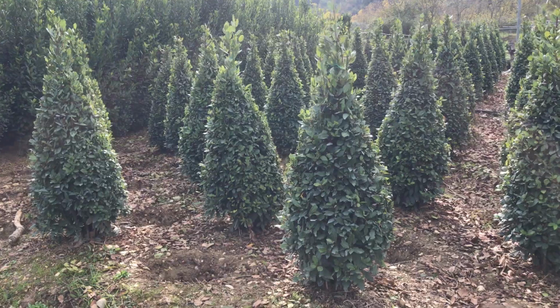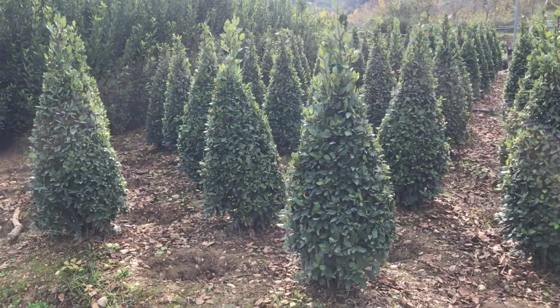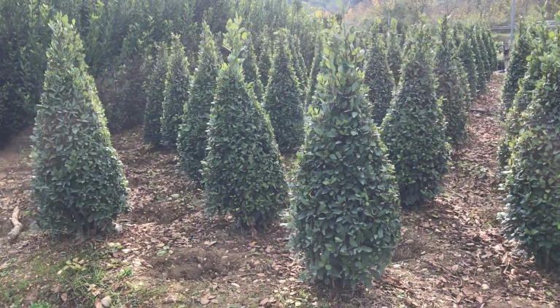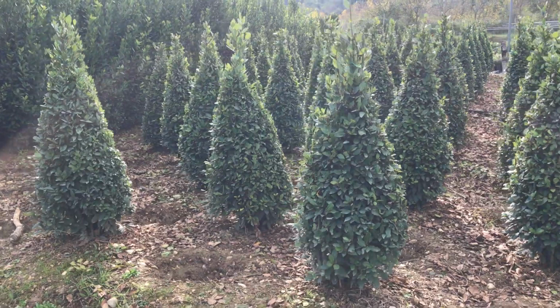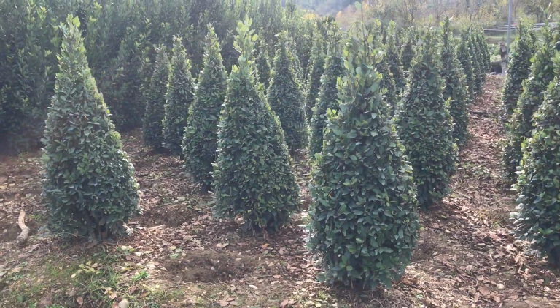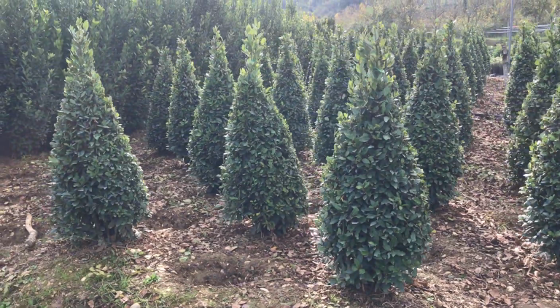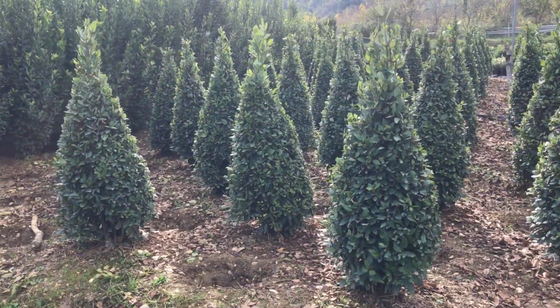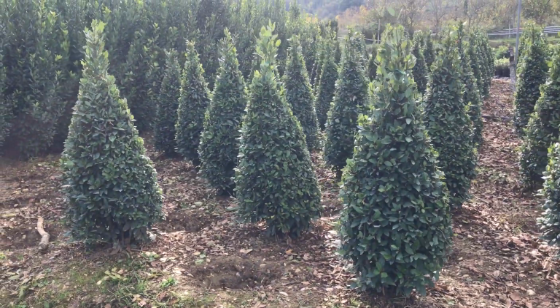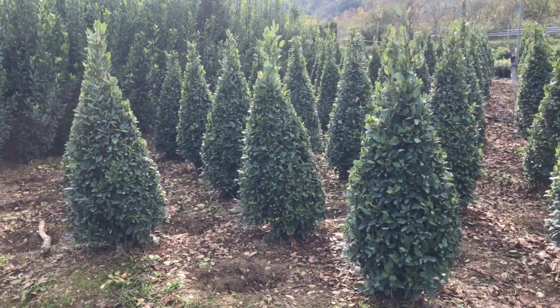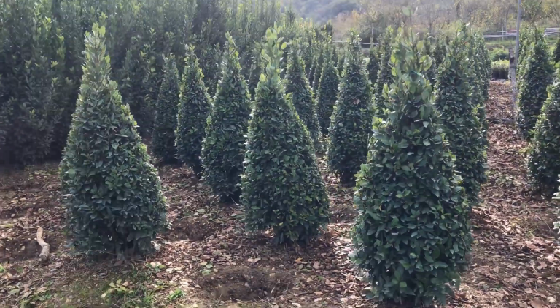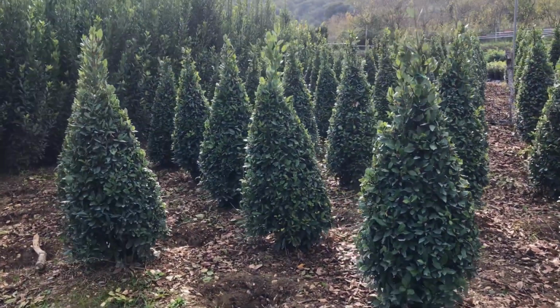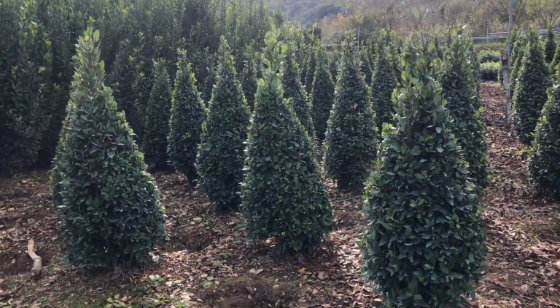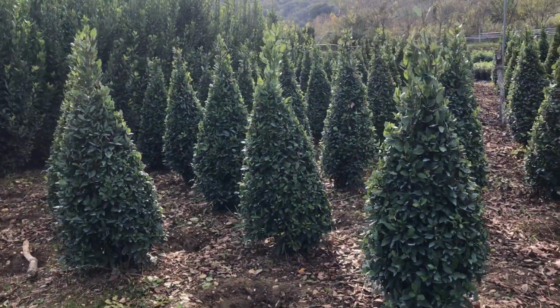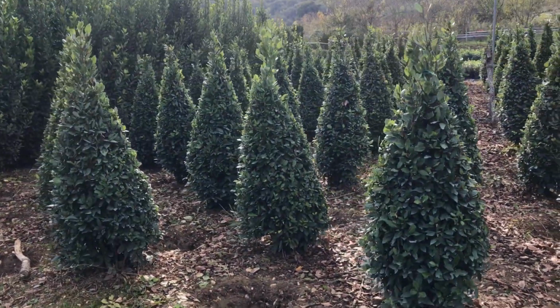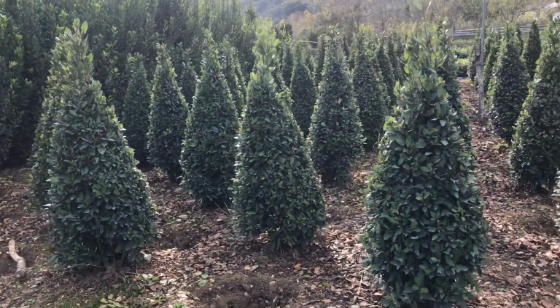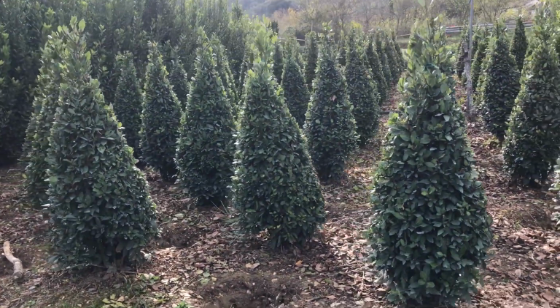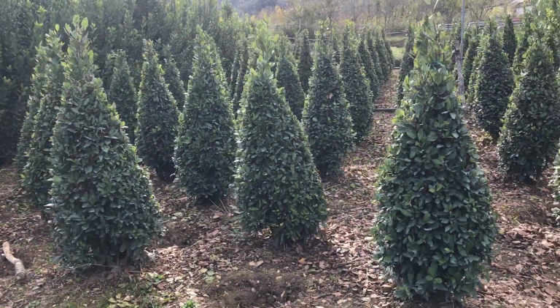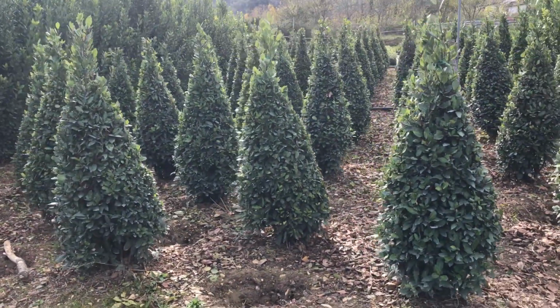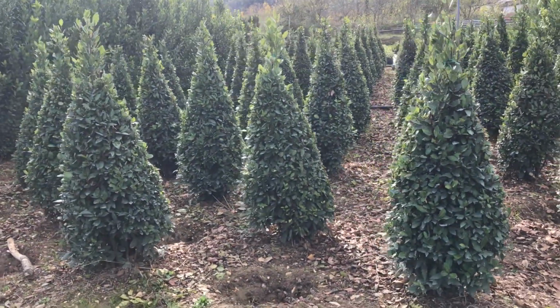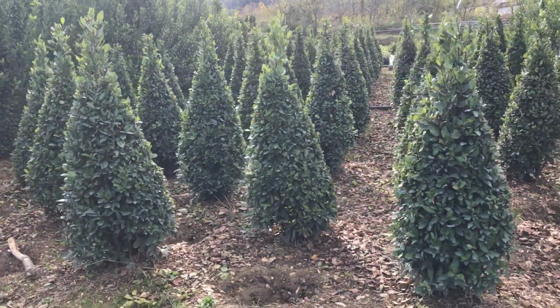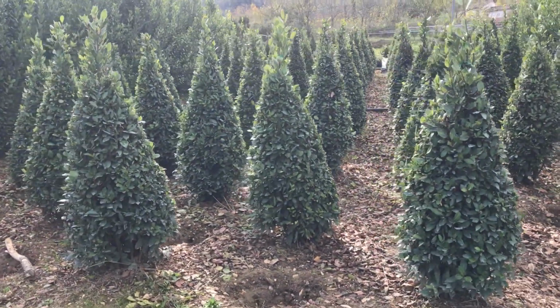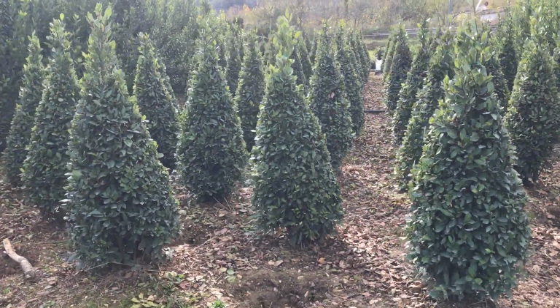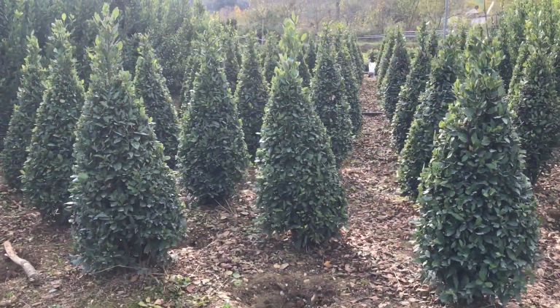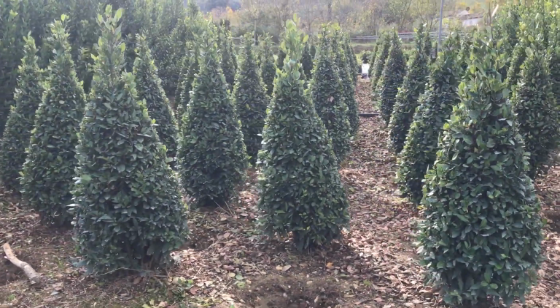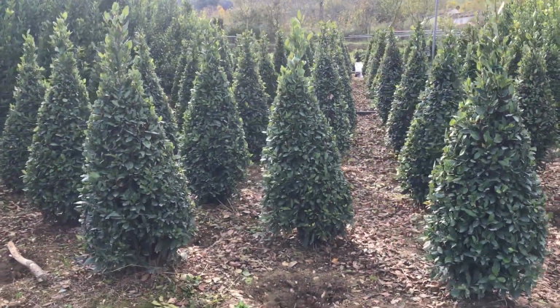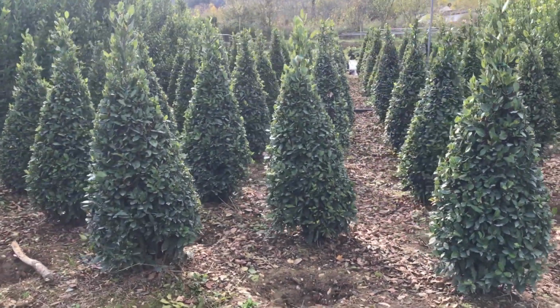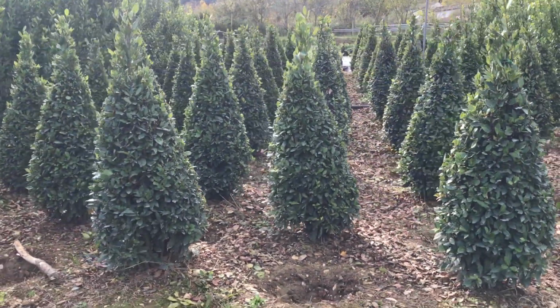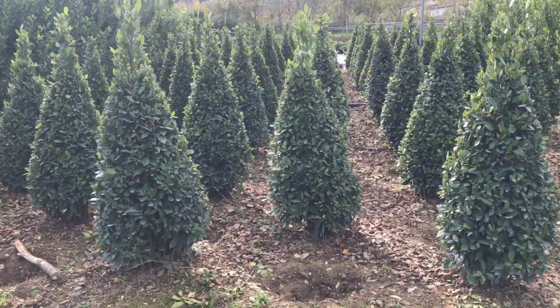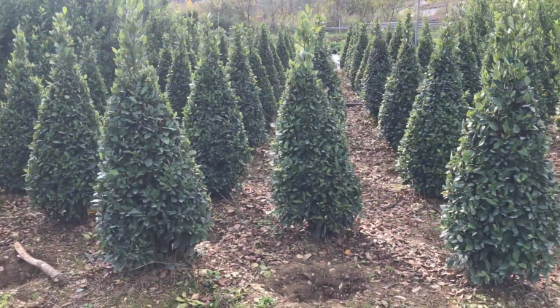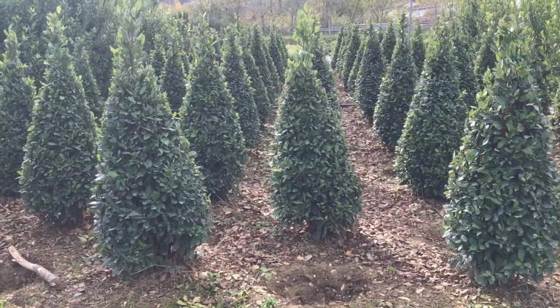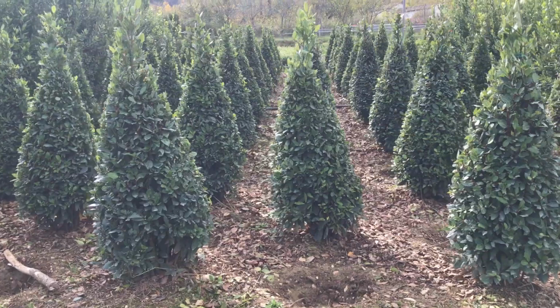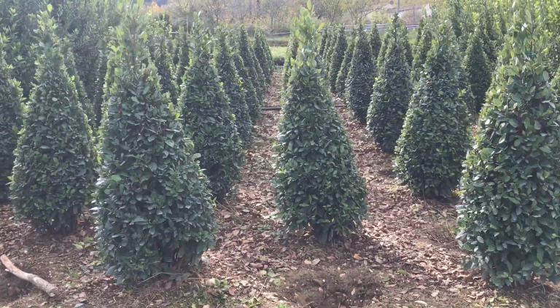Some of these plants will be available at Big Plant Nursery from March and April 2018.